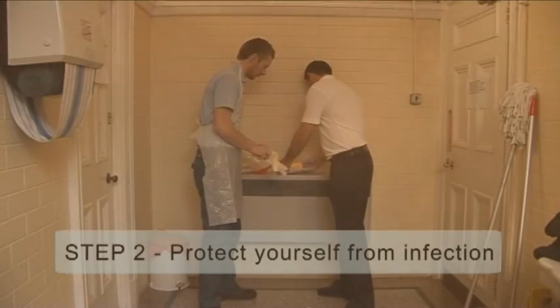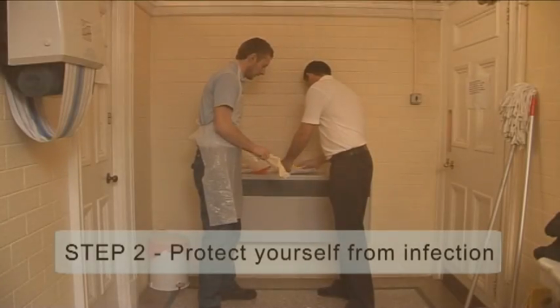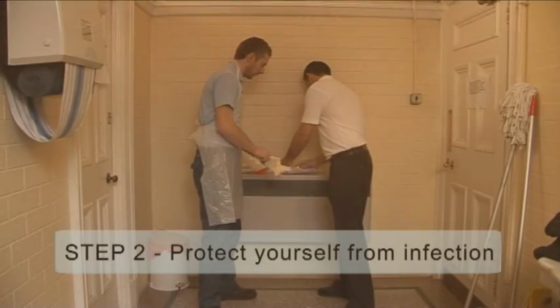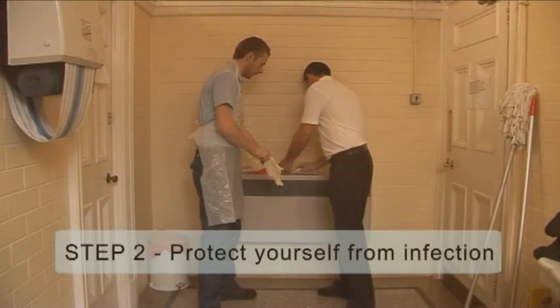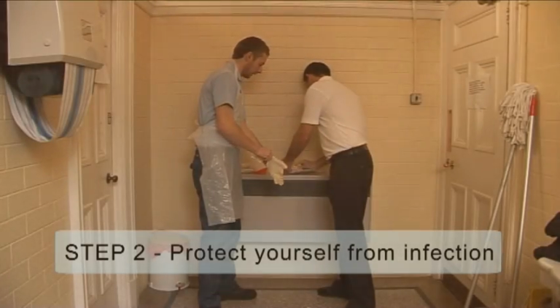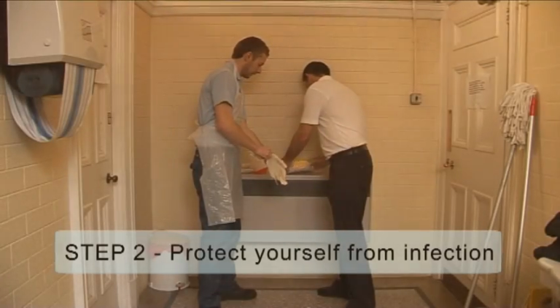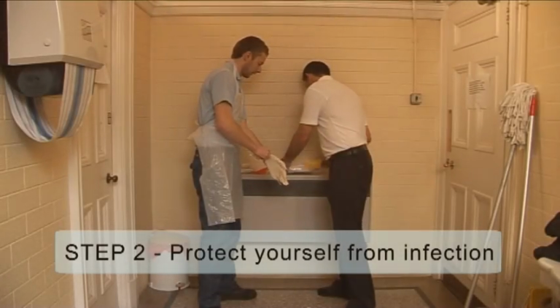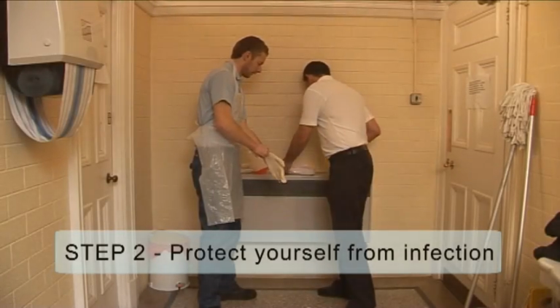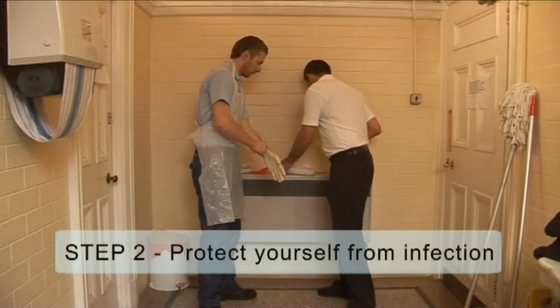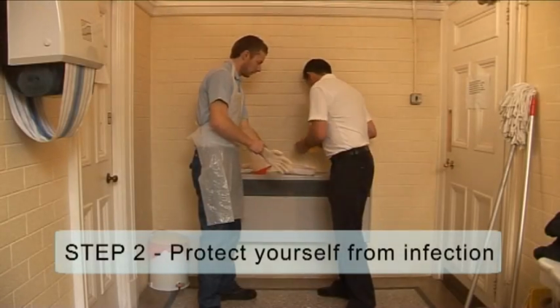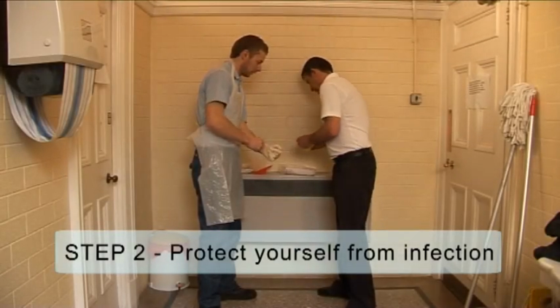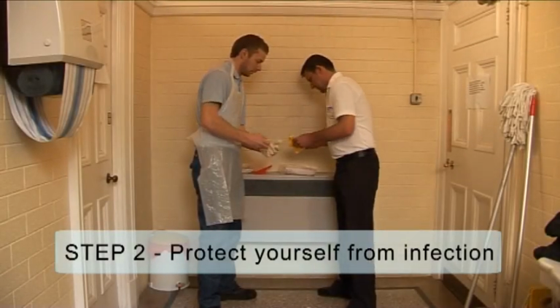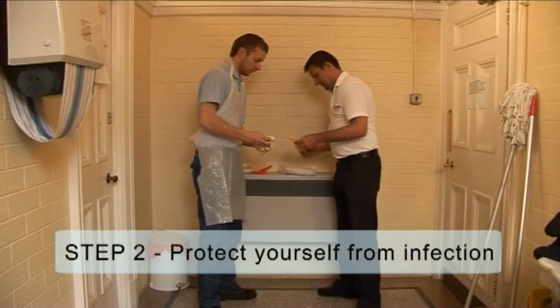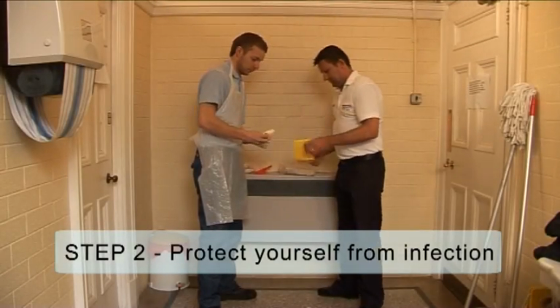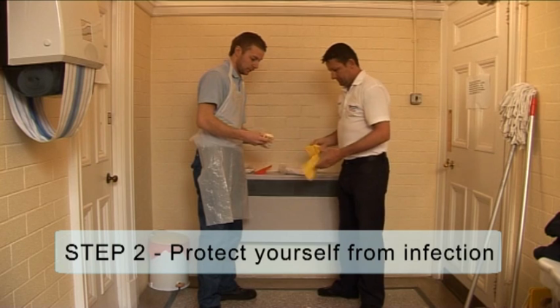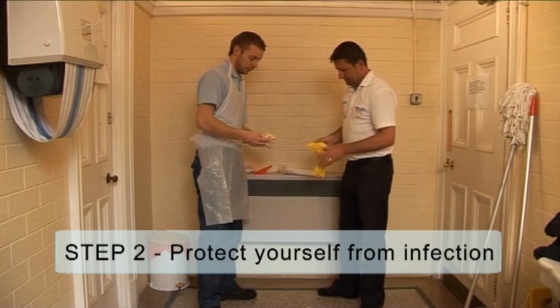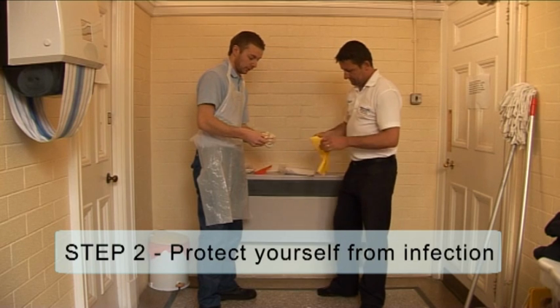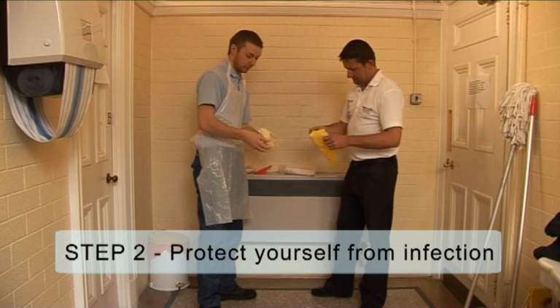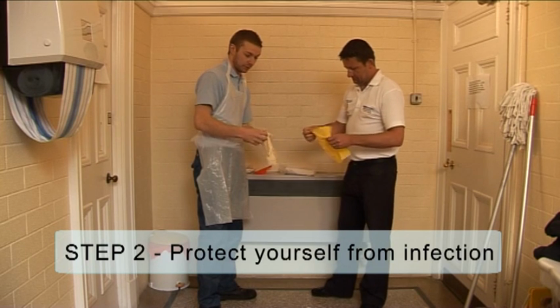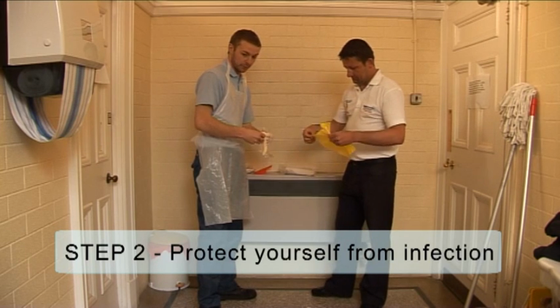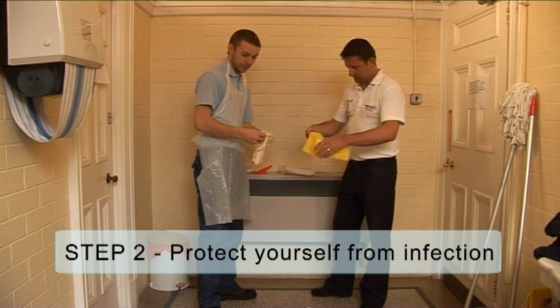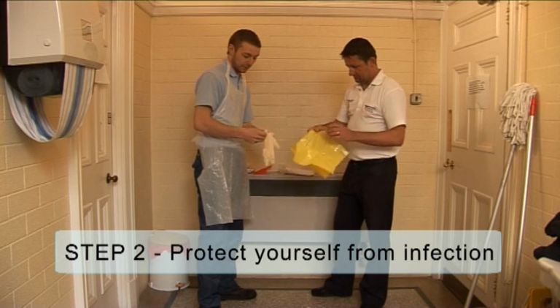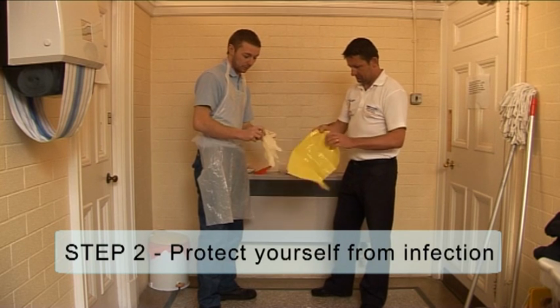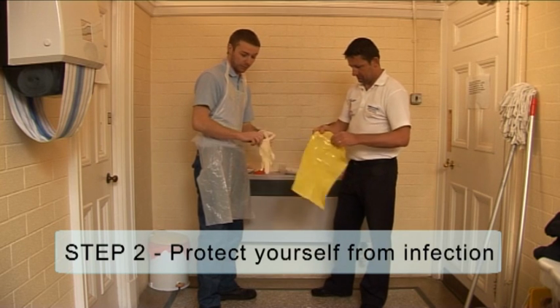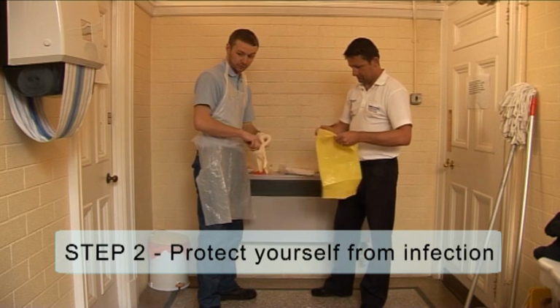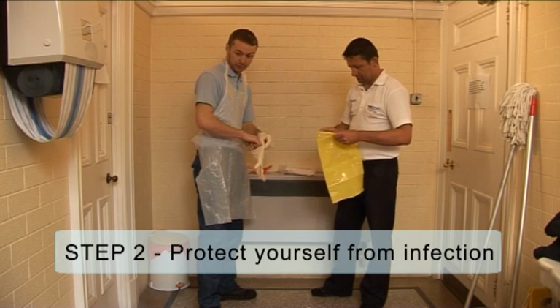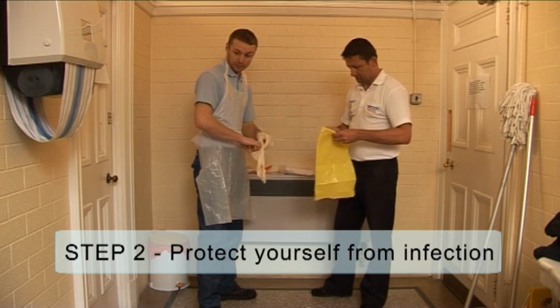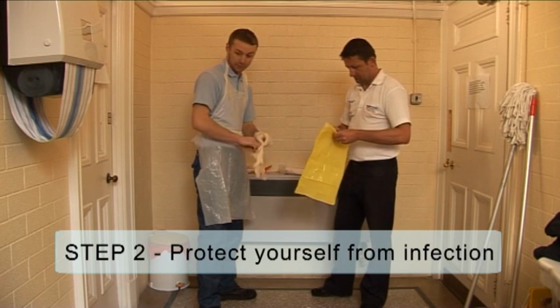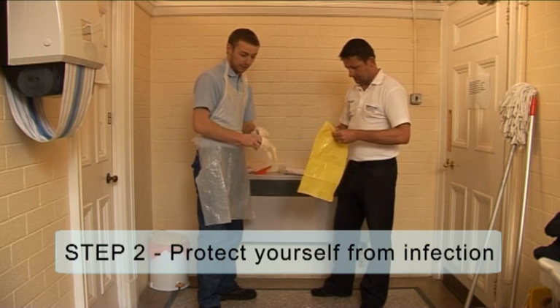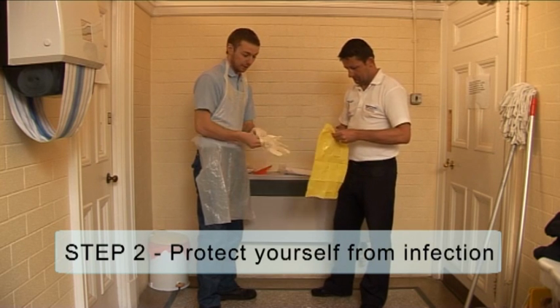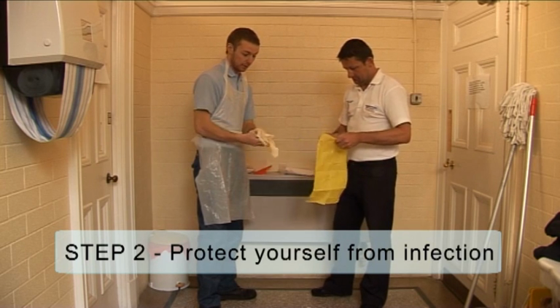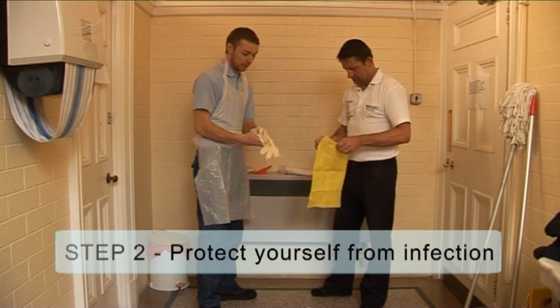Step 2: Protect yourself from any infection. Wear disposable gloves and an apron.